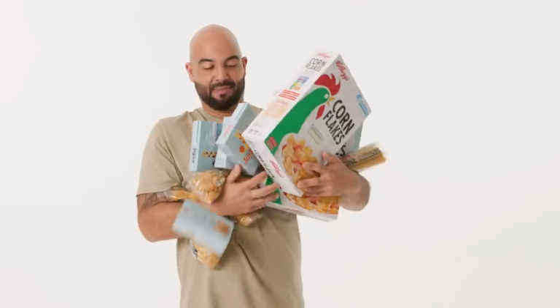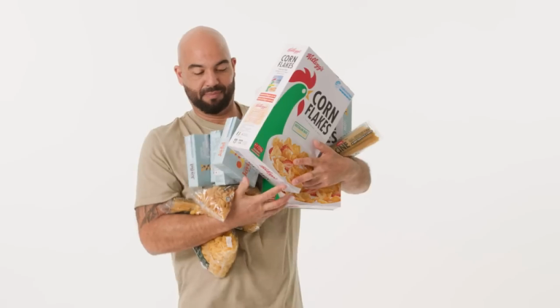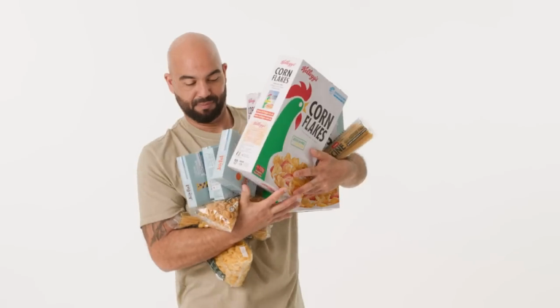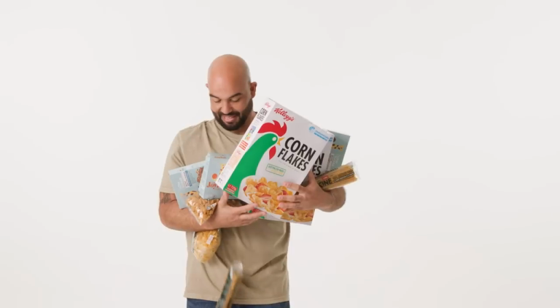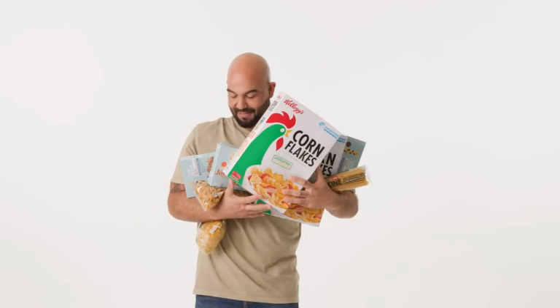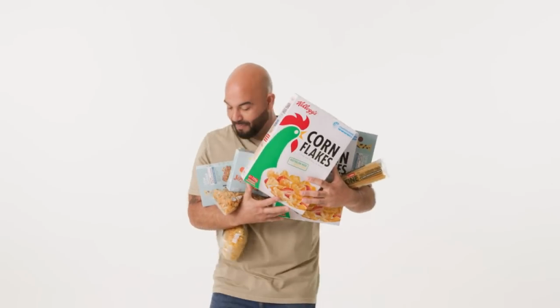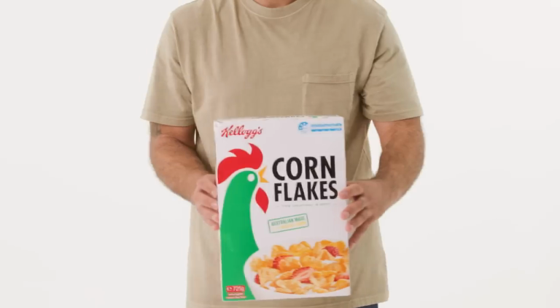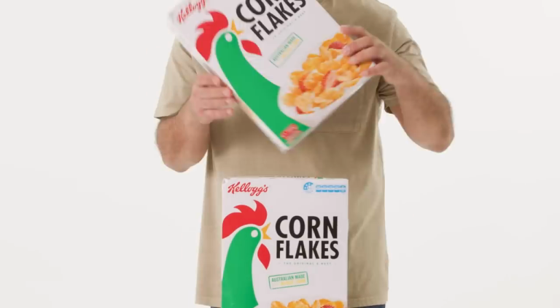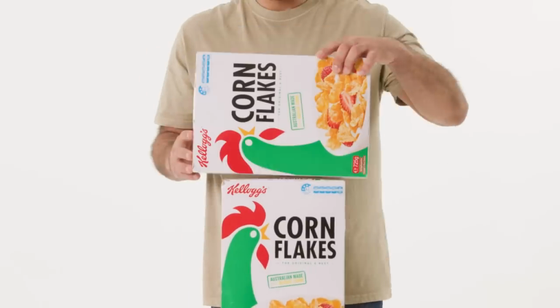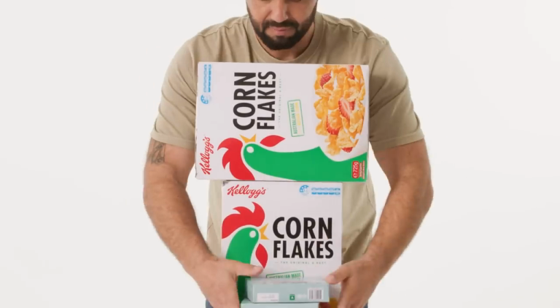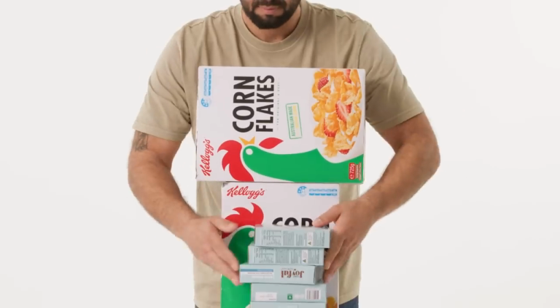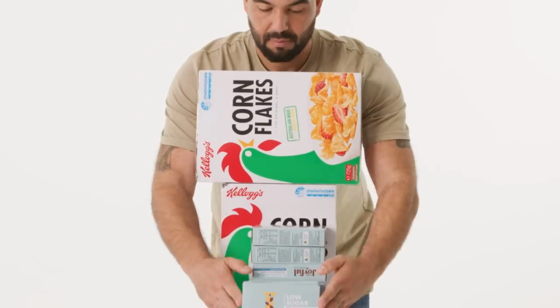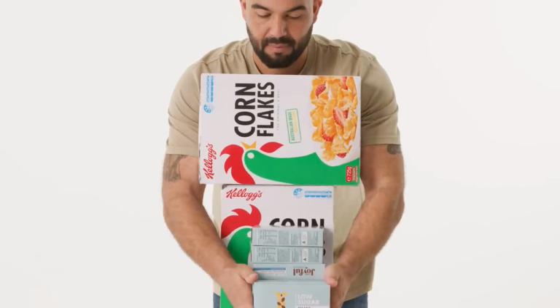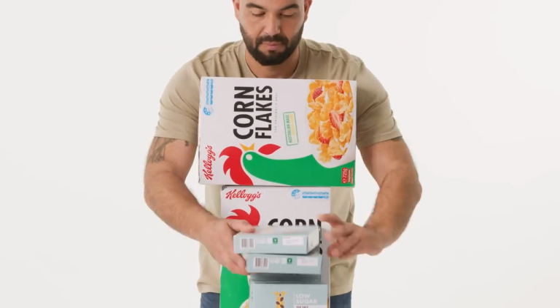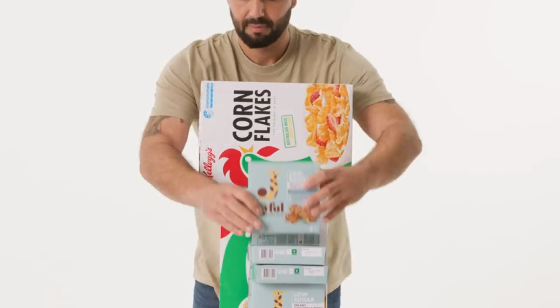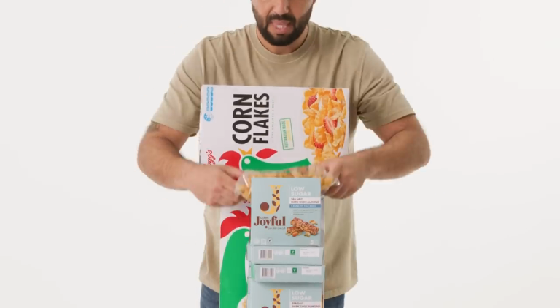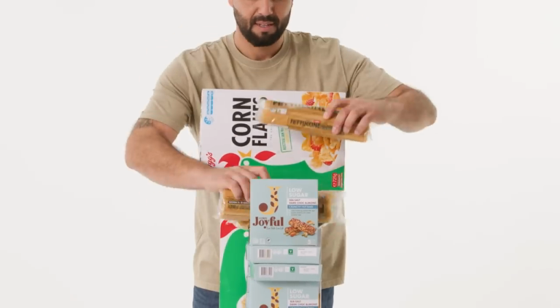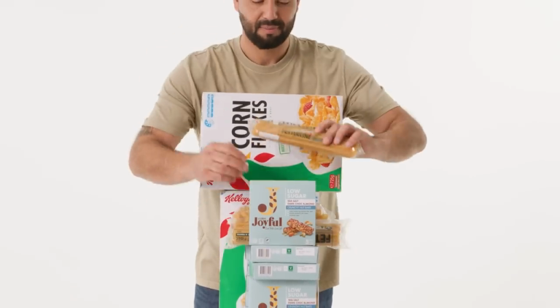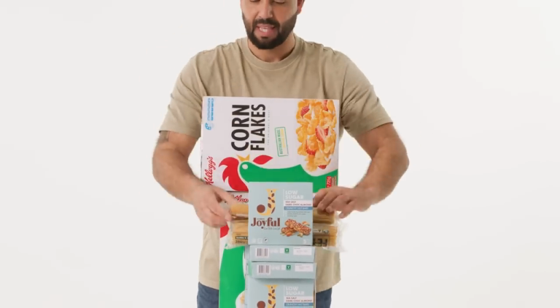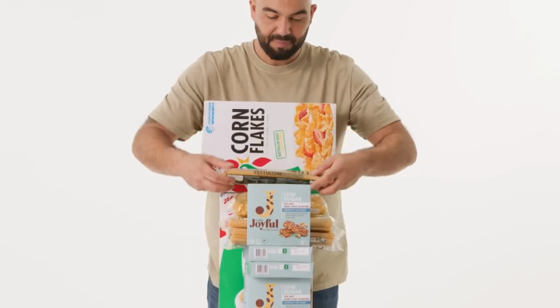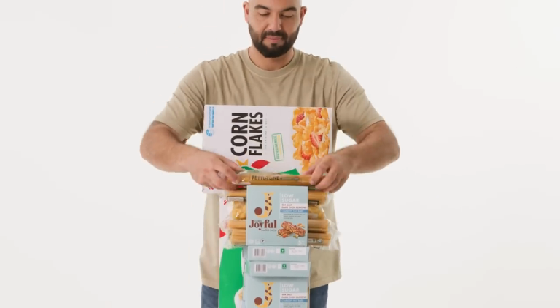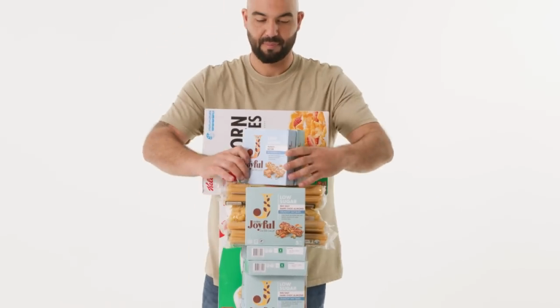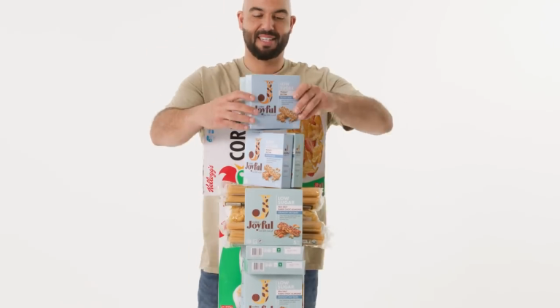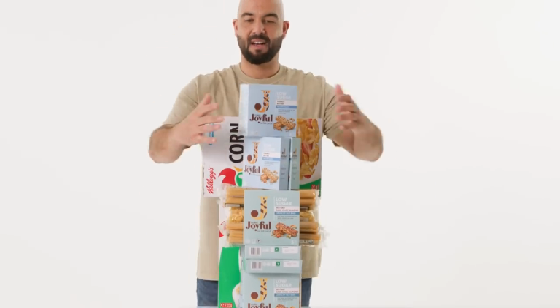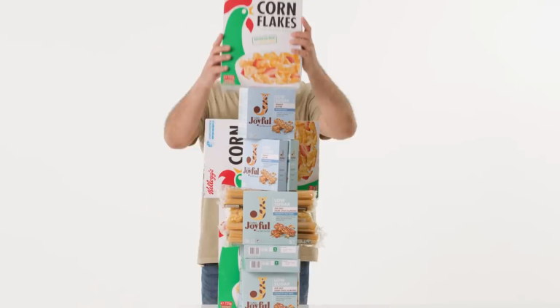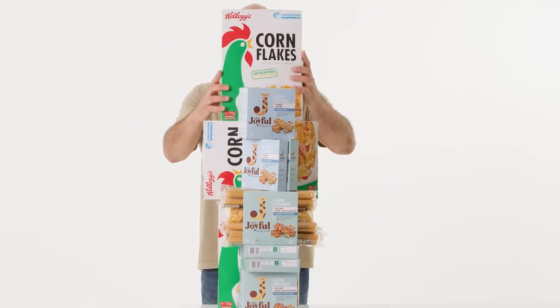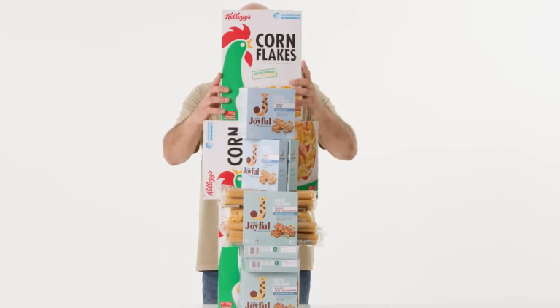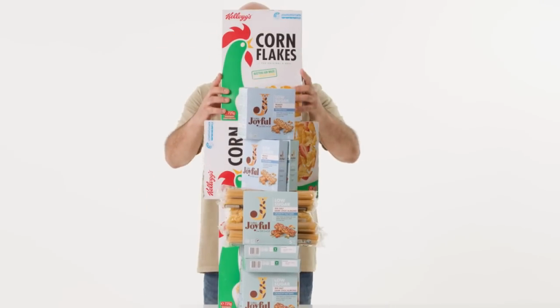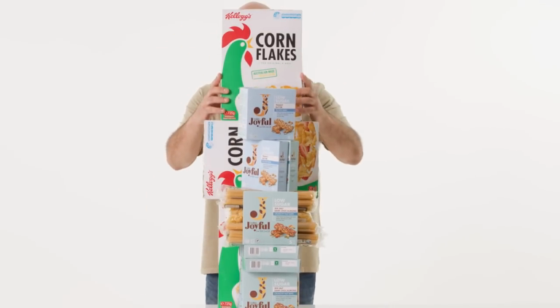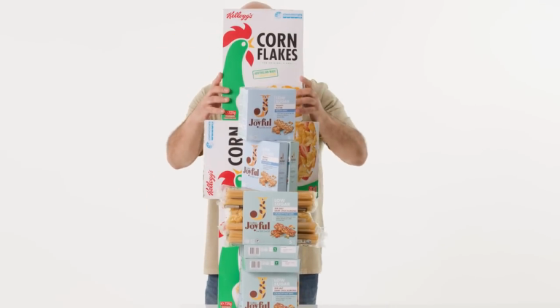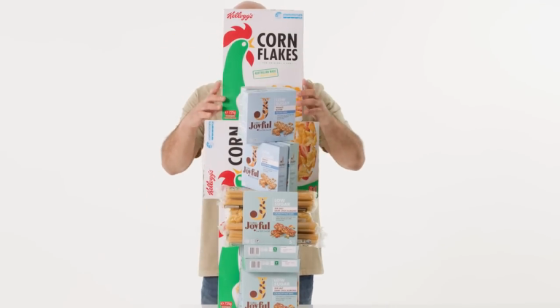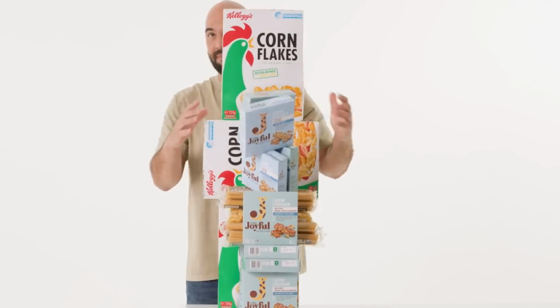Can I tell you? Teenagers eat a lot. I've got two of them so we go through snacks like you wouldn't believe.